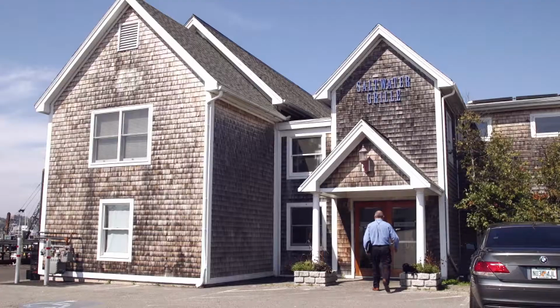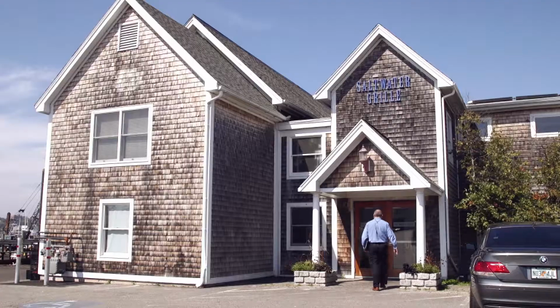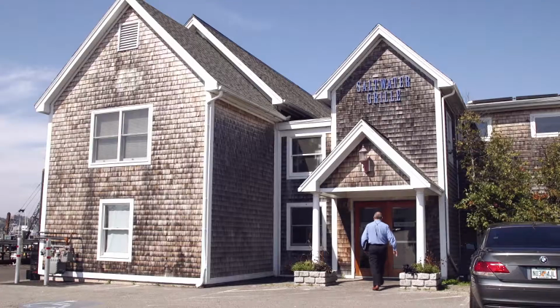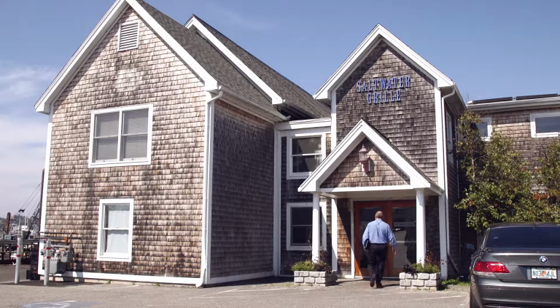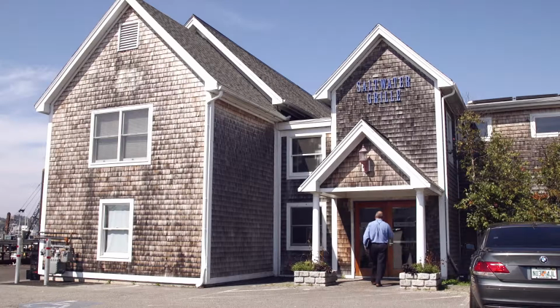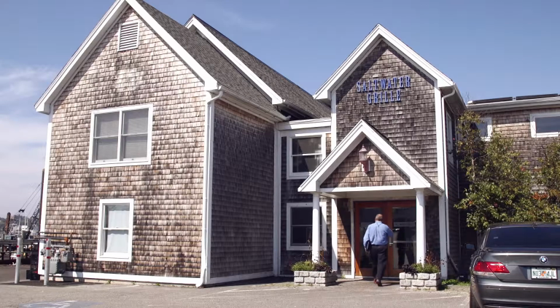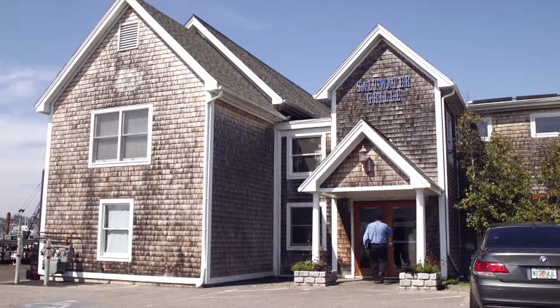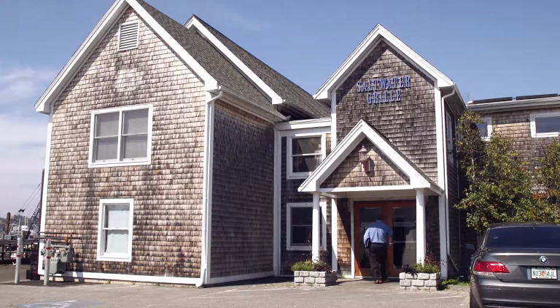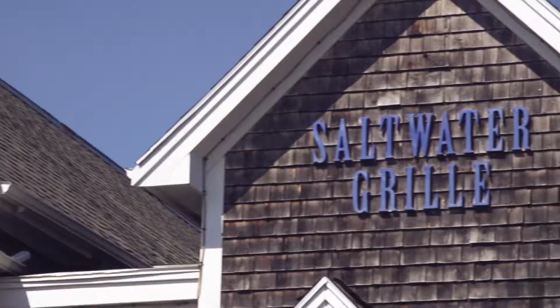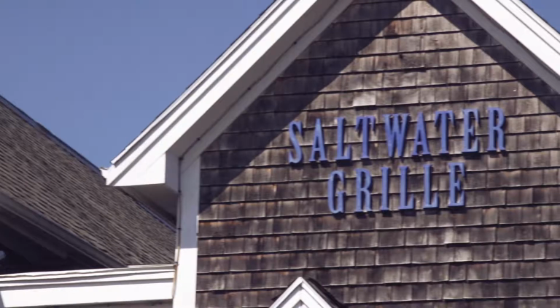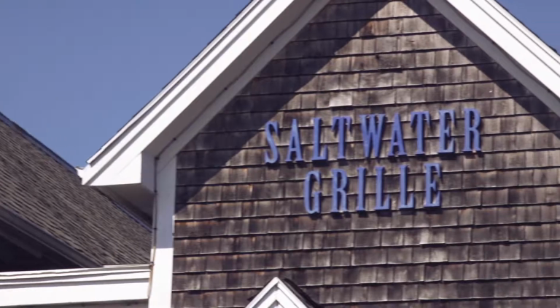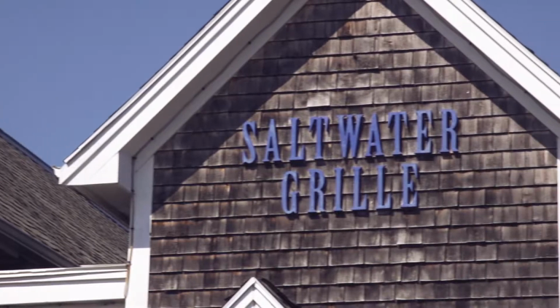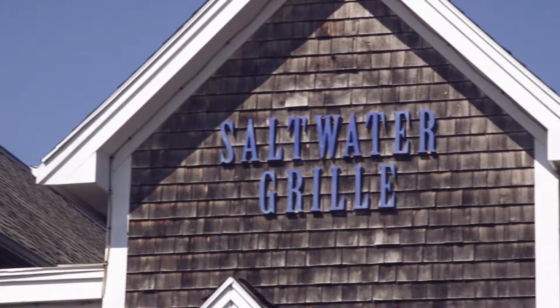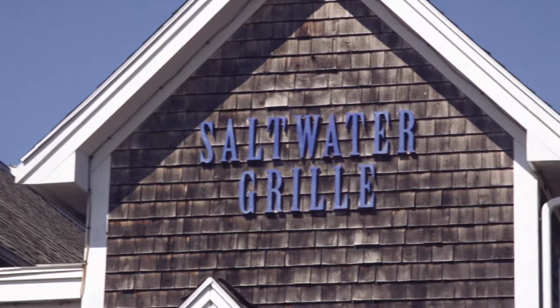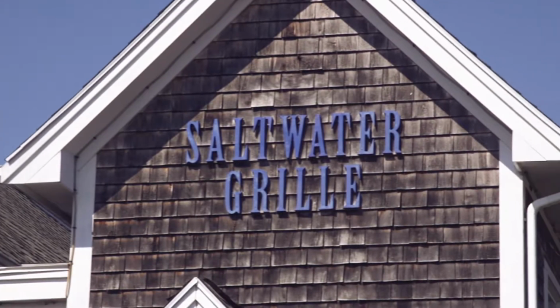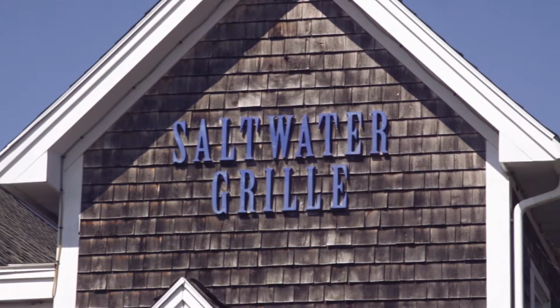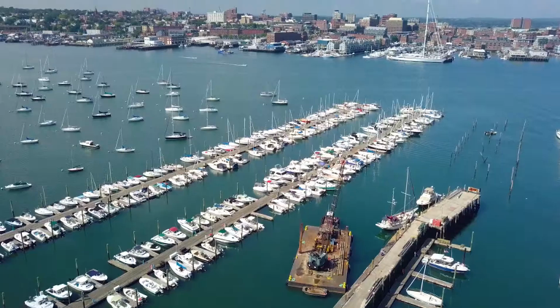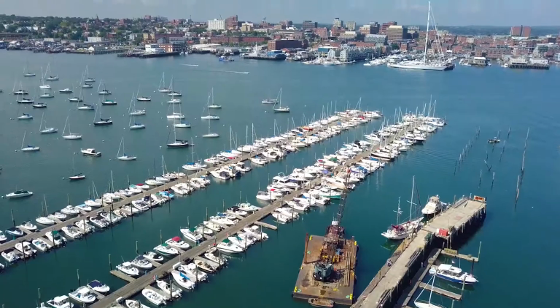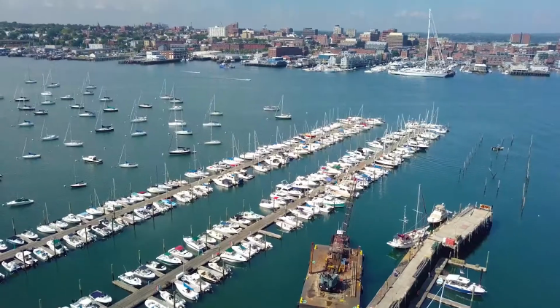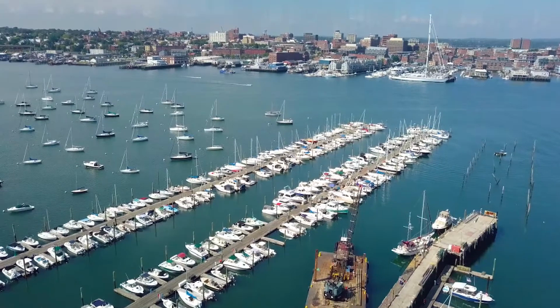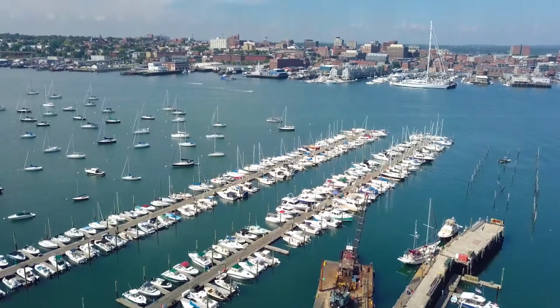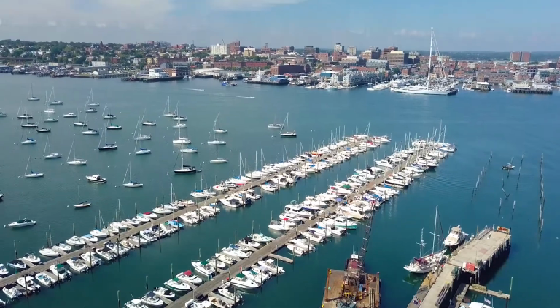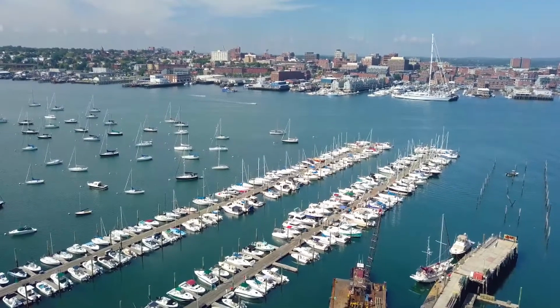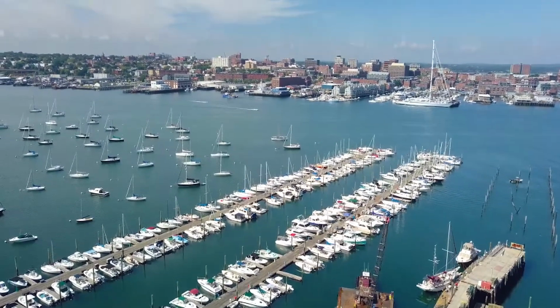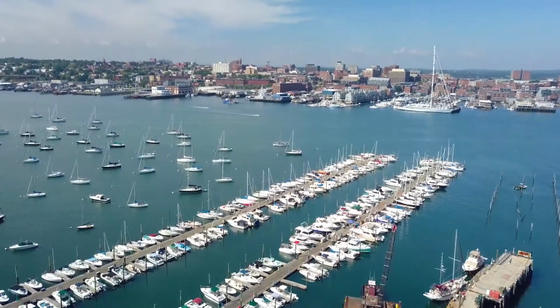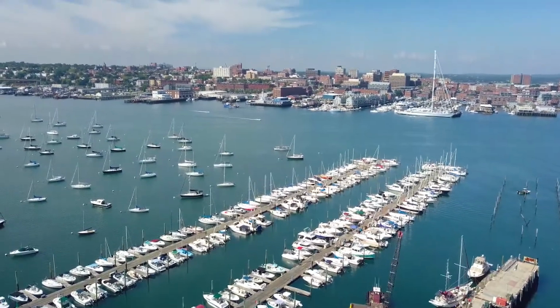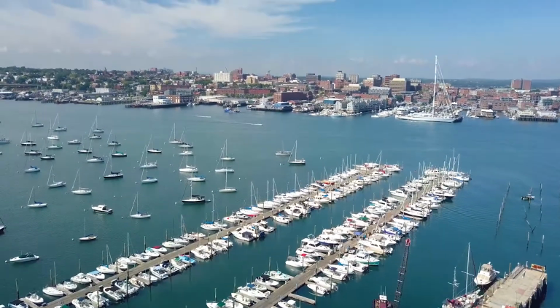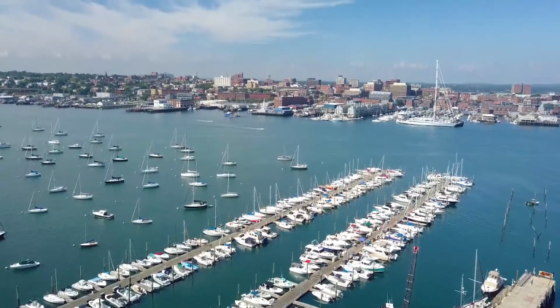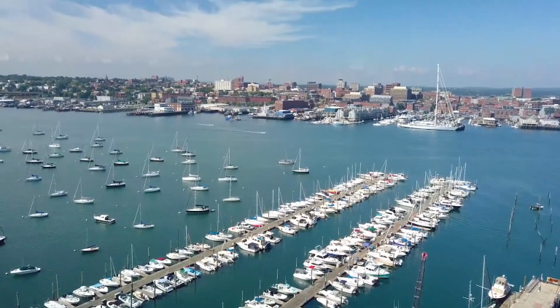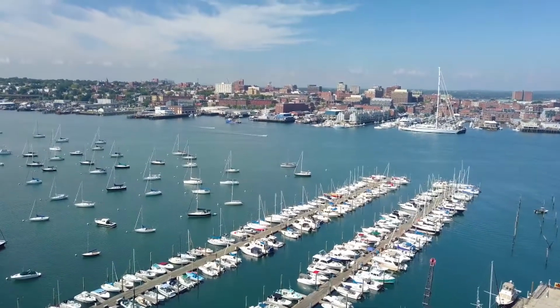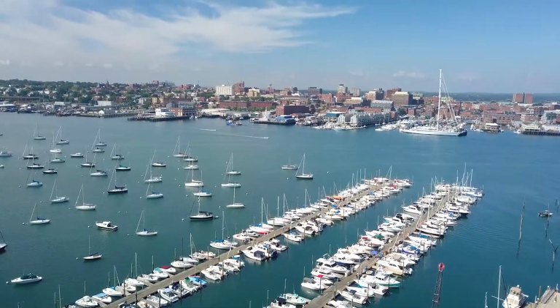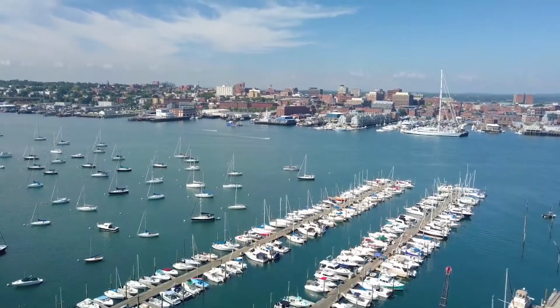One of the things that makes the Saltwater Grill so special is the view — you can't beat it. You're looking into the Portland skyline.